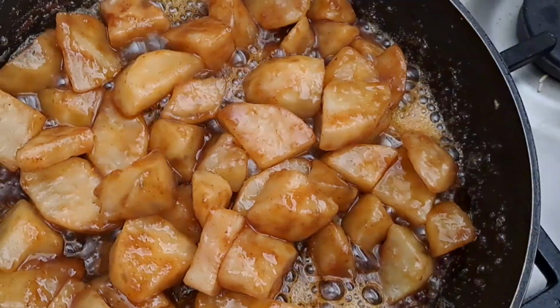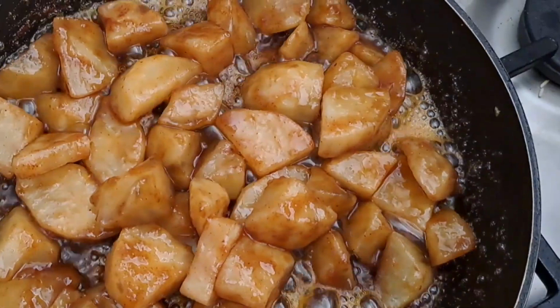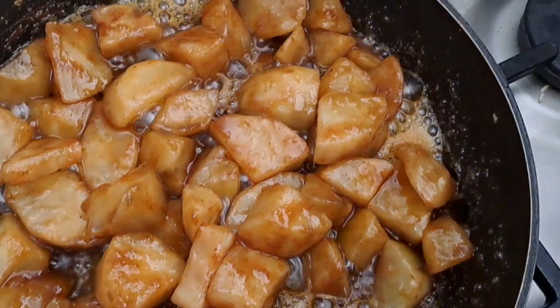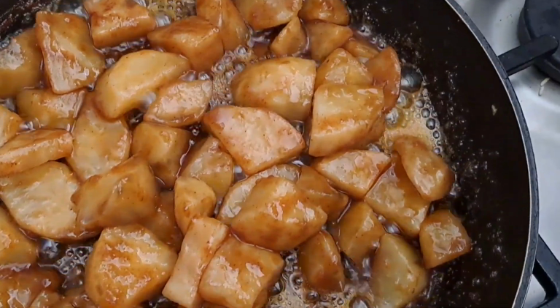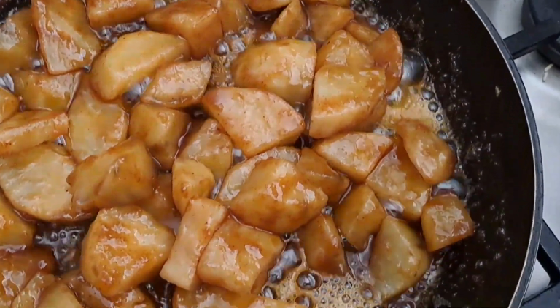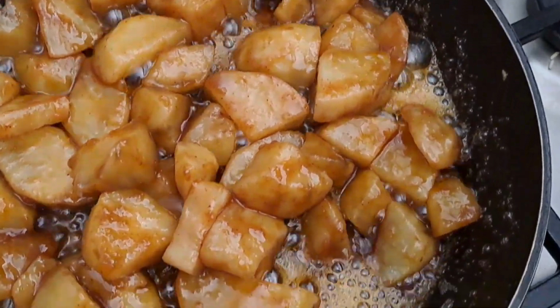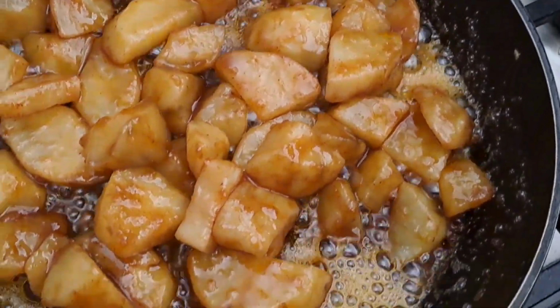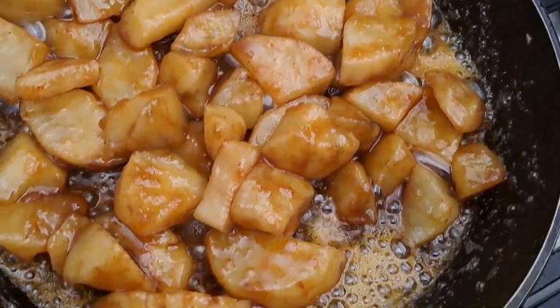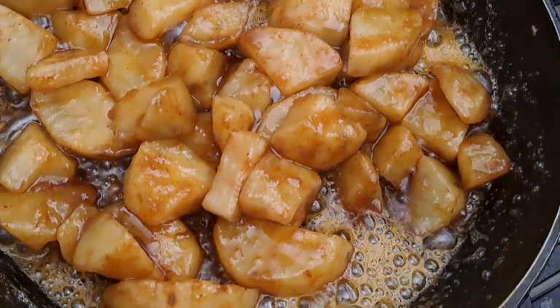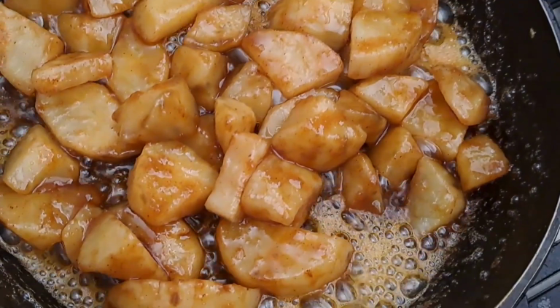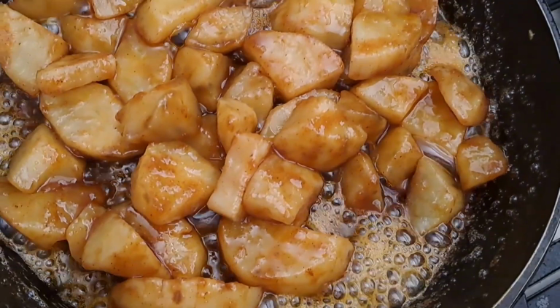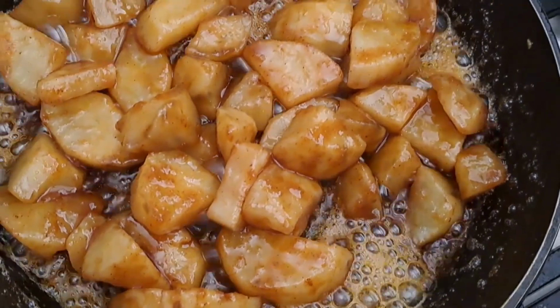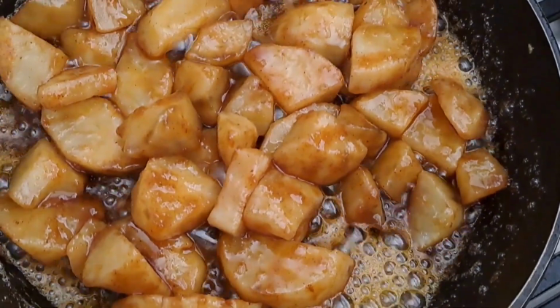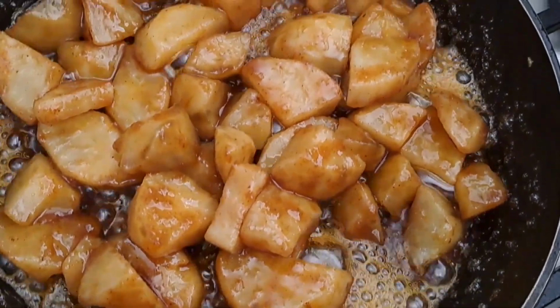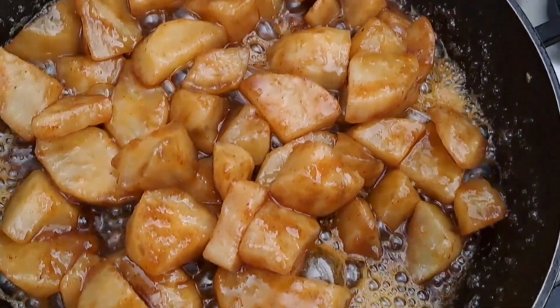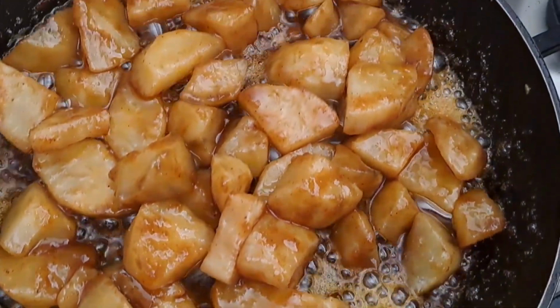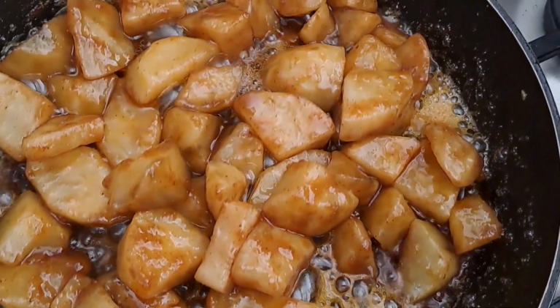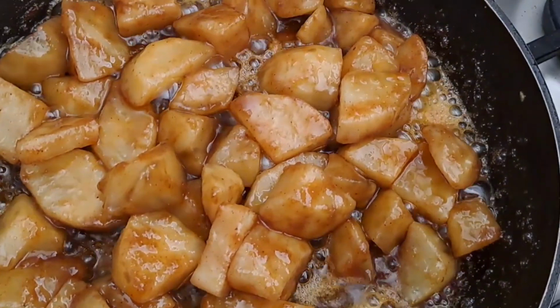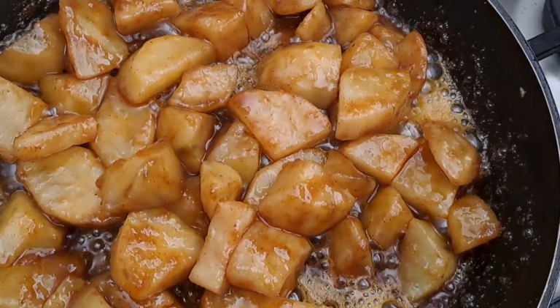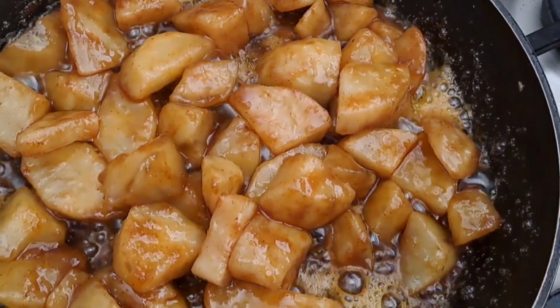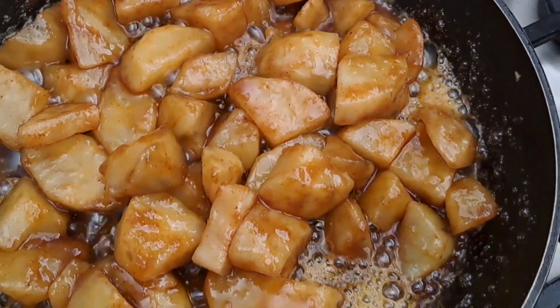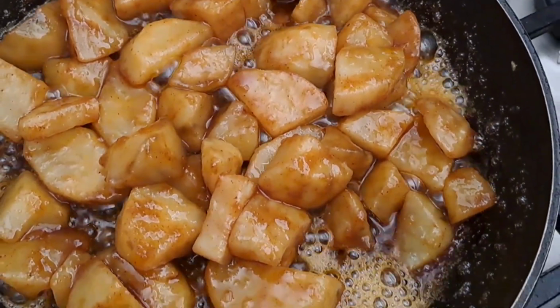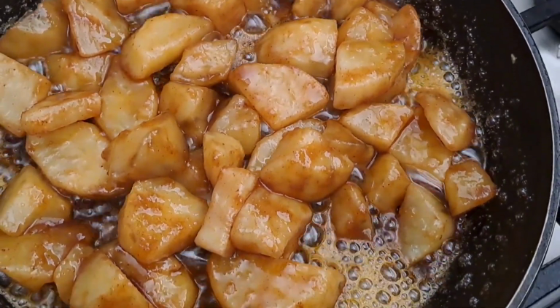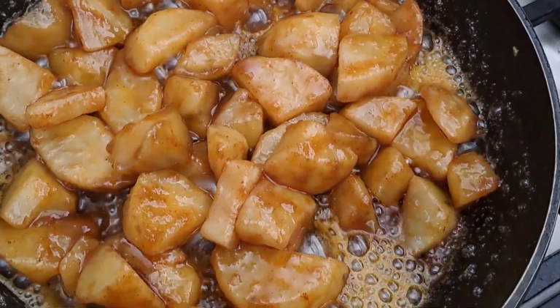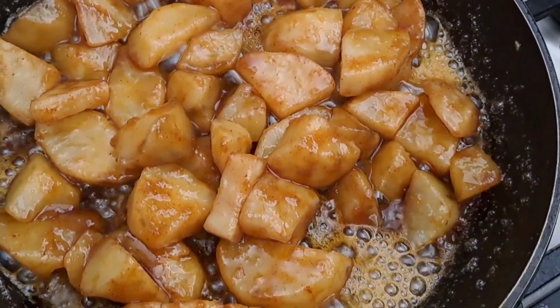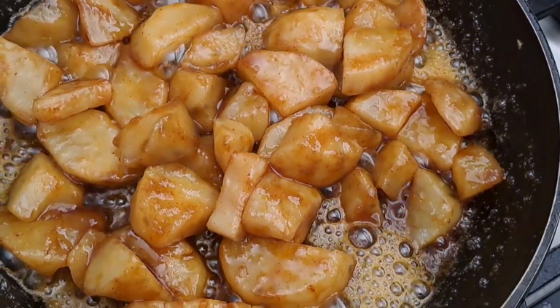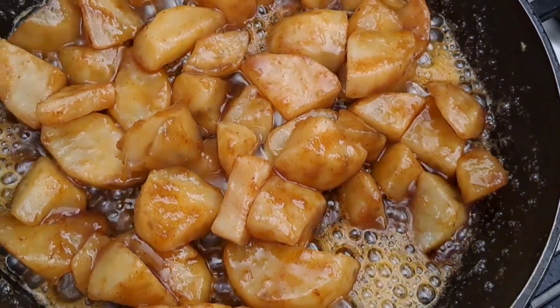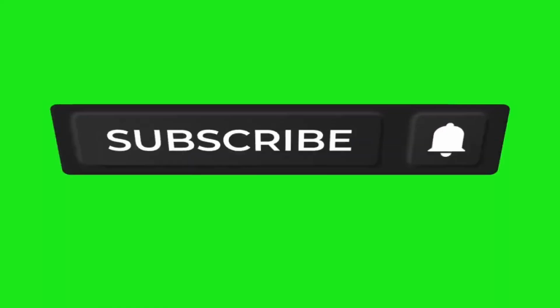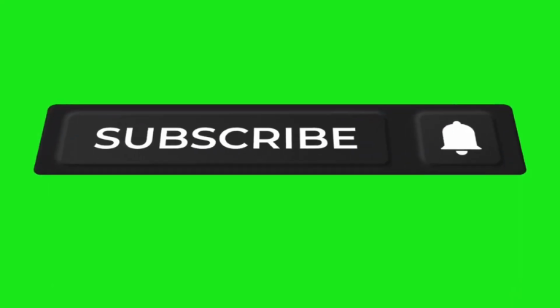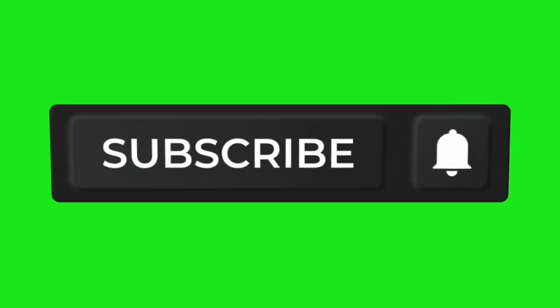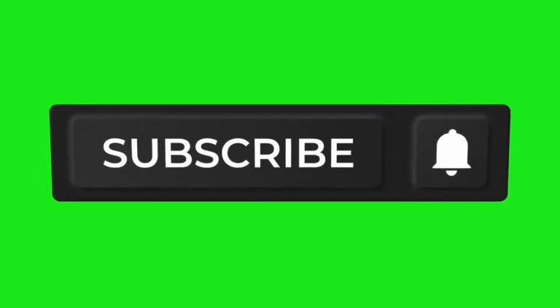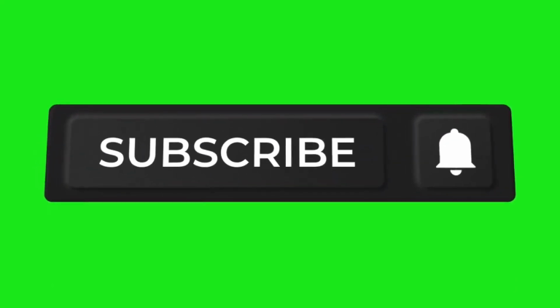And there you go - all the potato is done! Thank you for watching, bye for now!